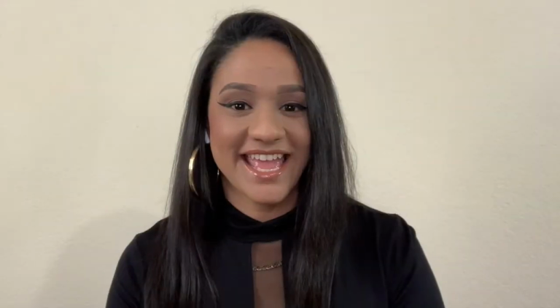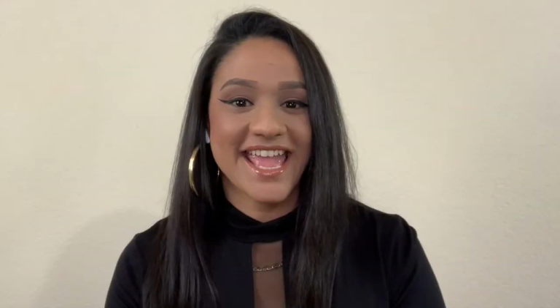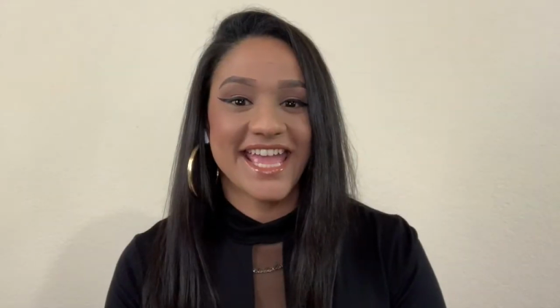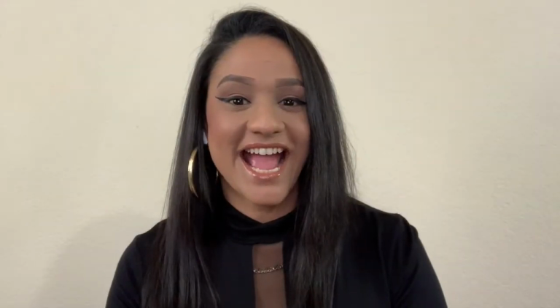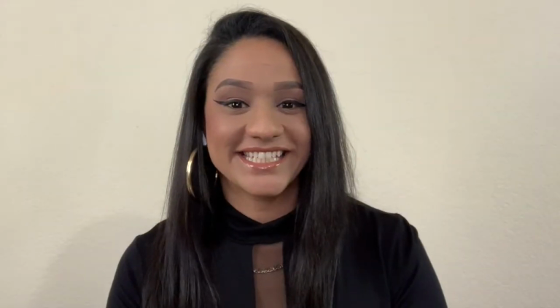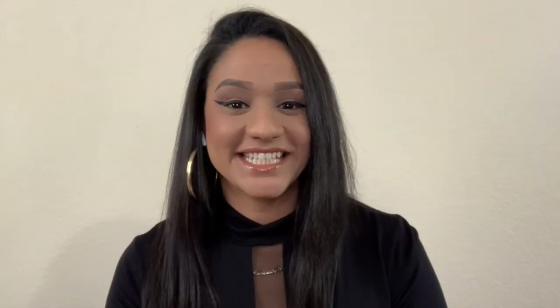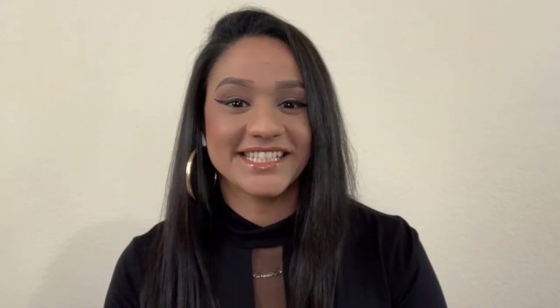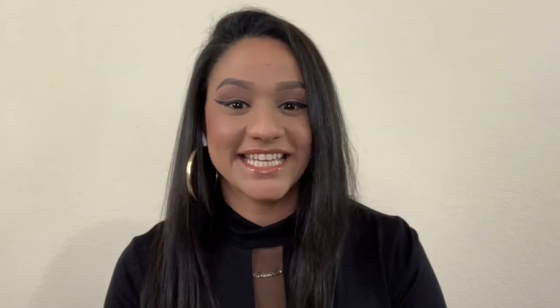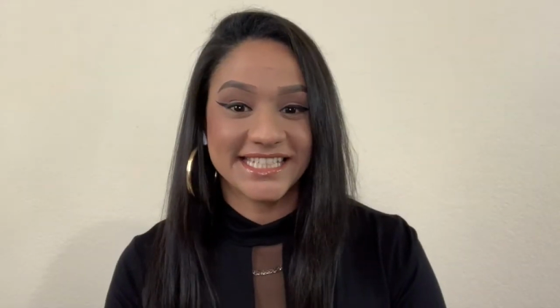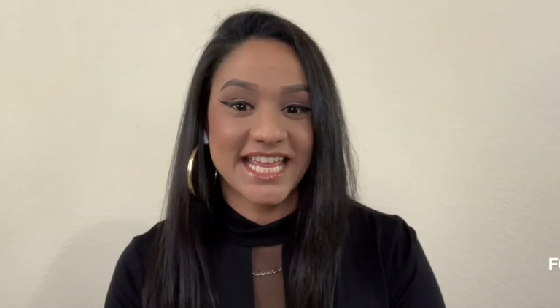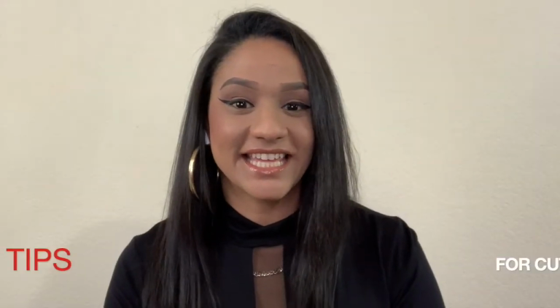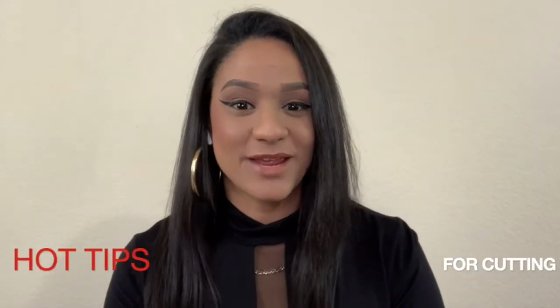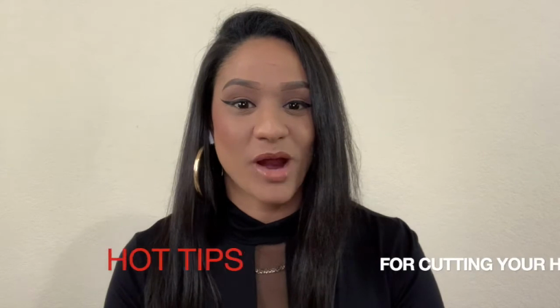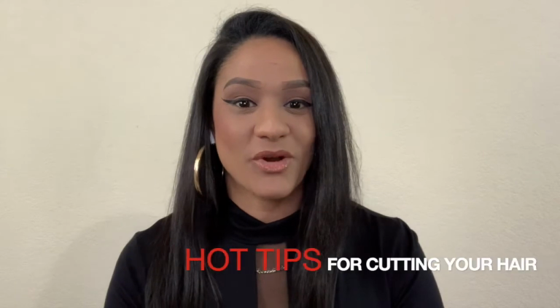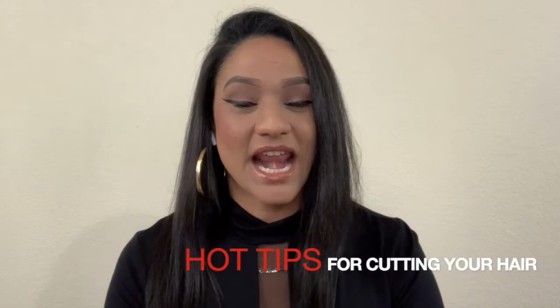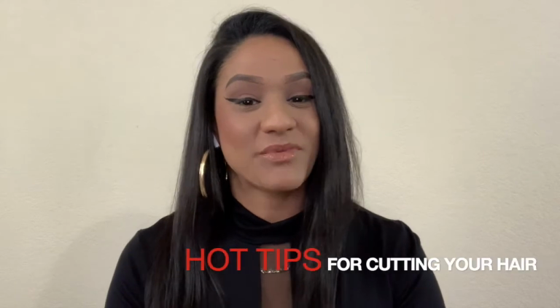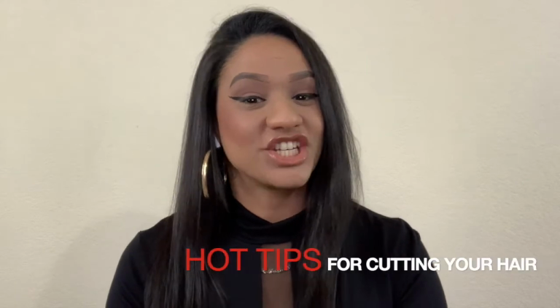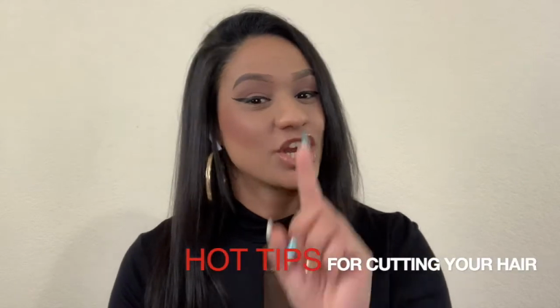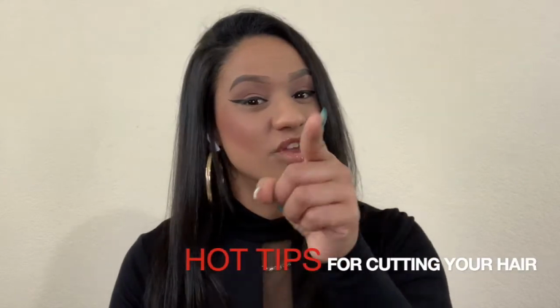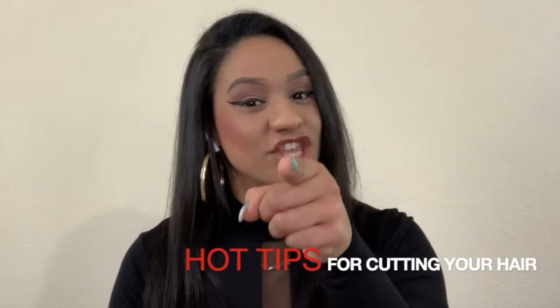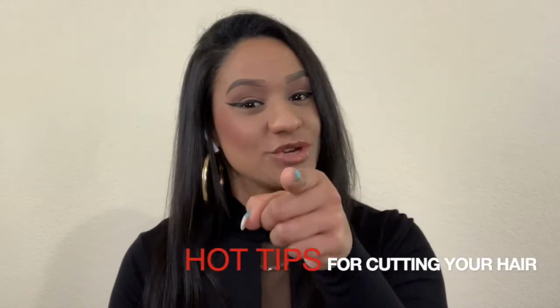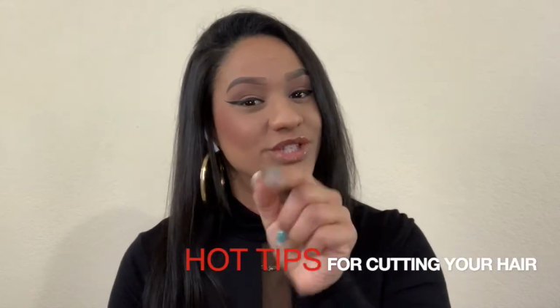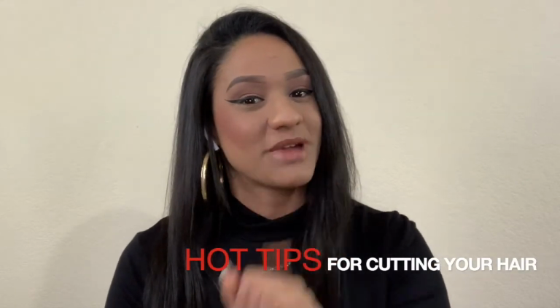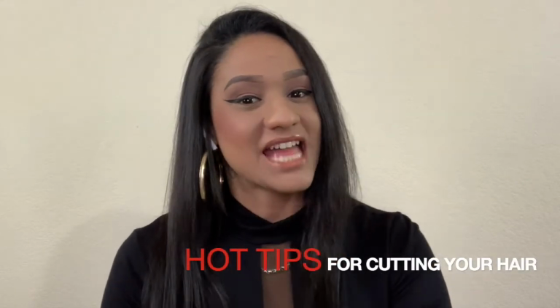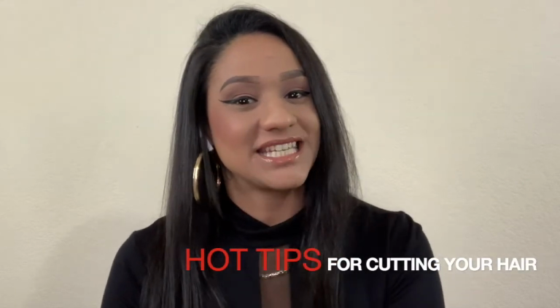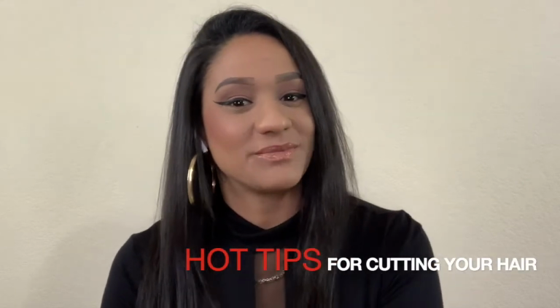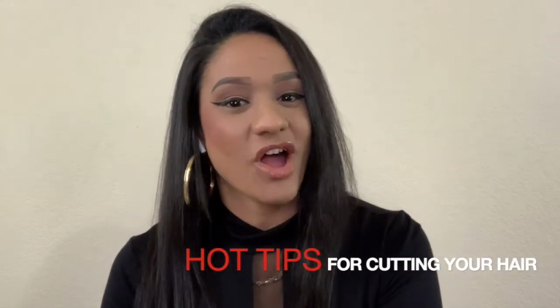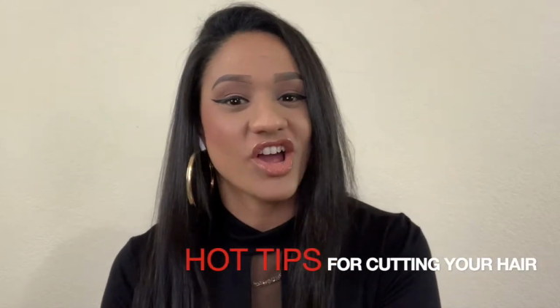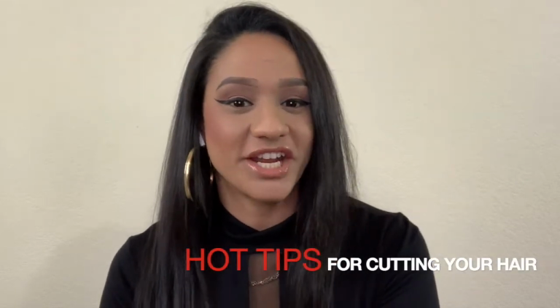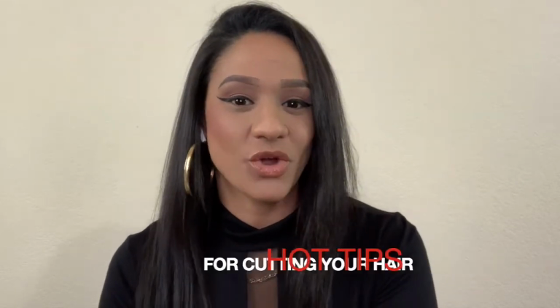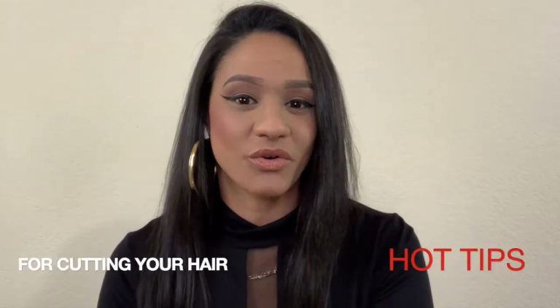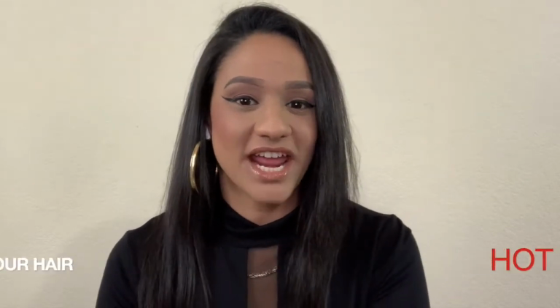Hey guys, this is Lisey, Lady Barber, and I'm going to share with you some hot tips on cutting your own hair.